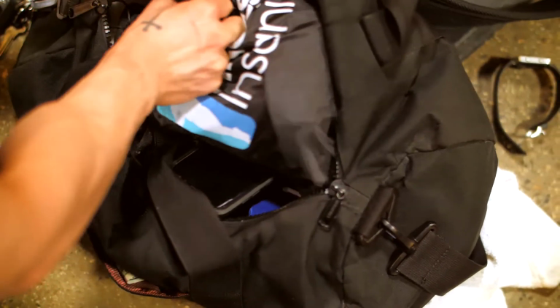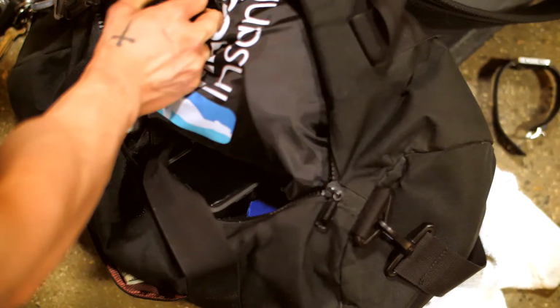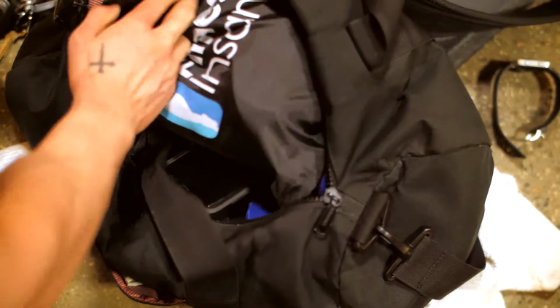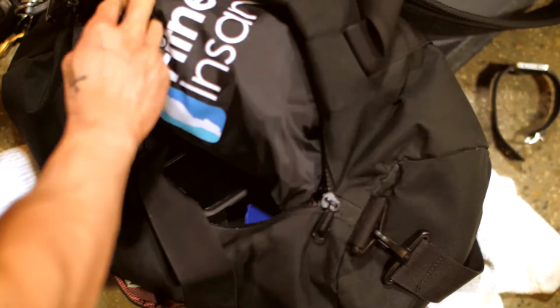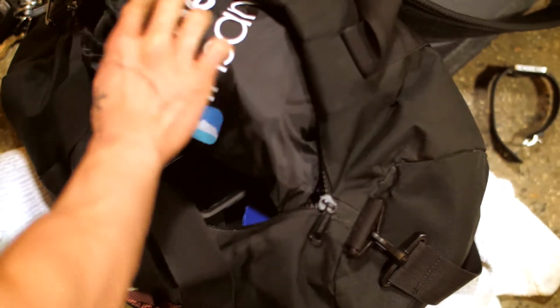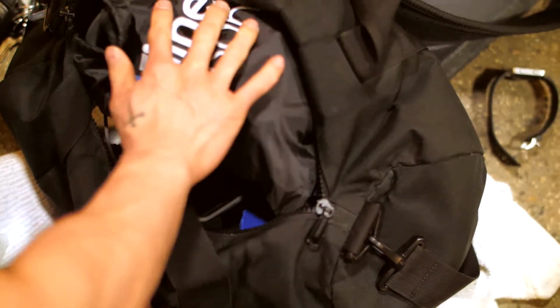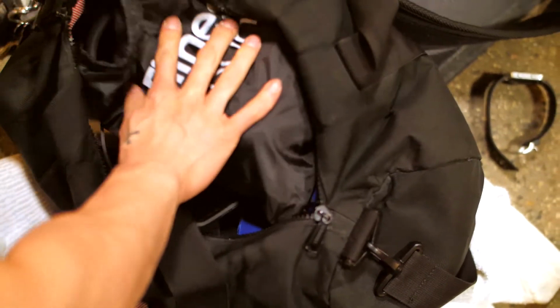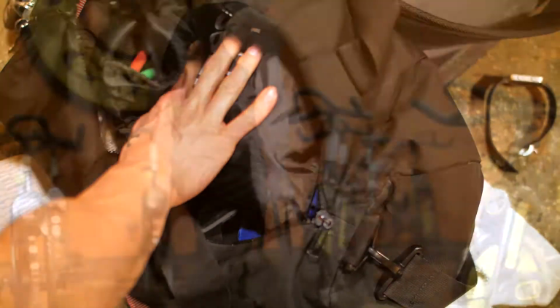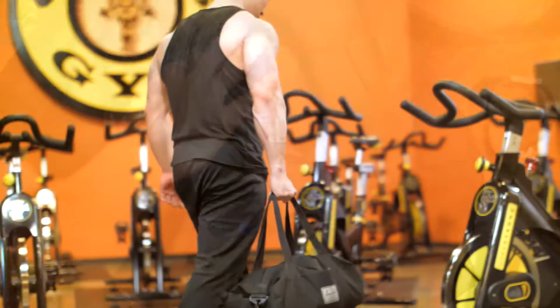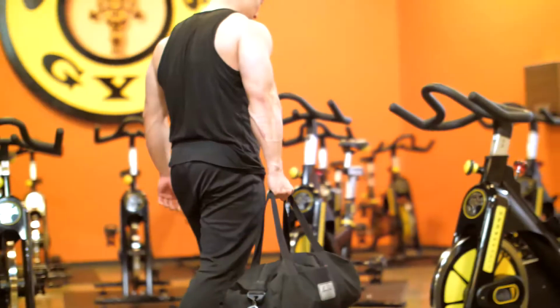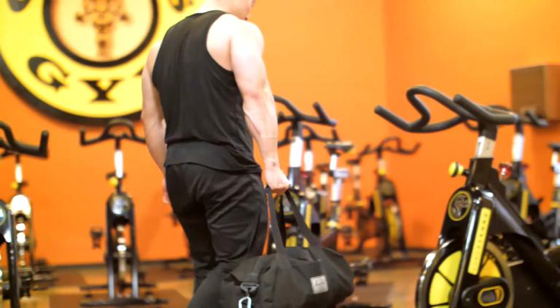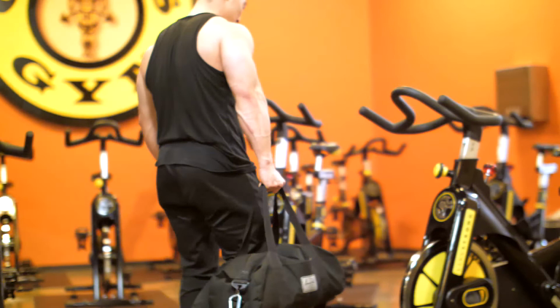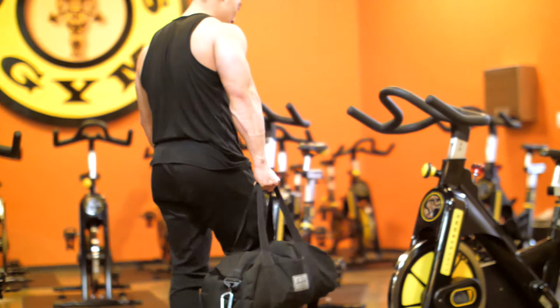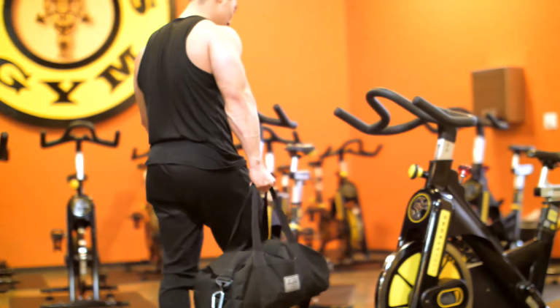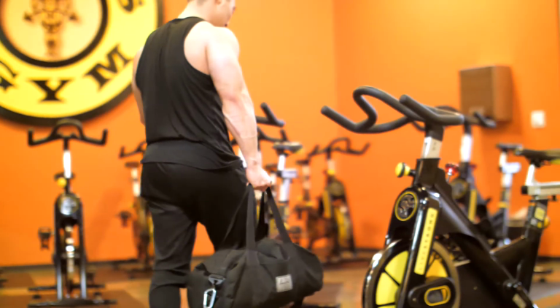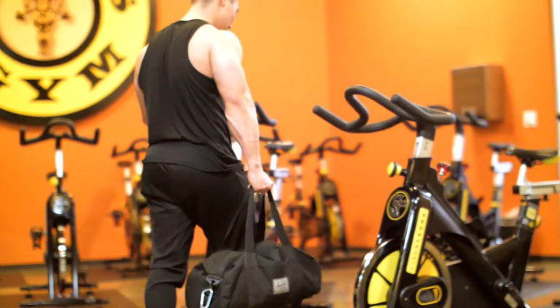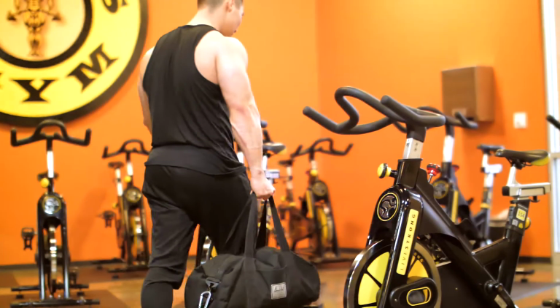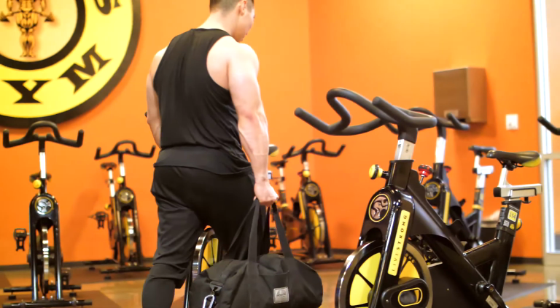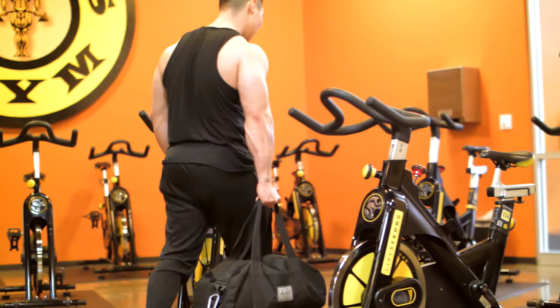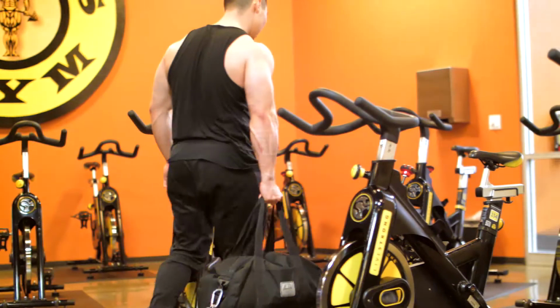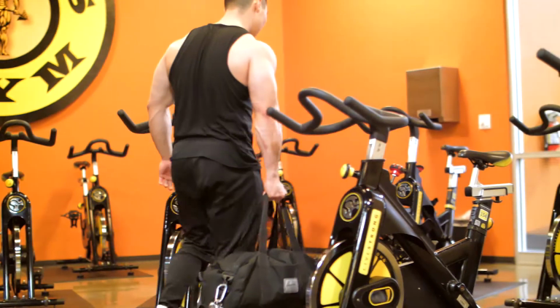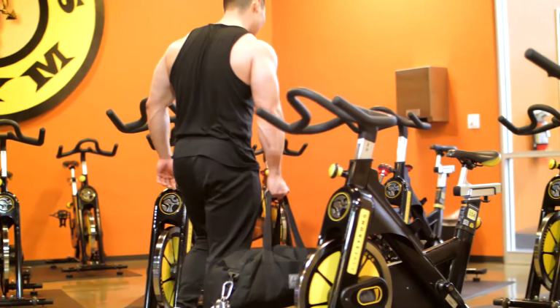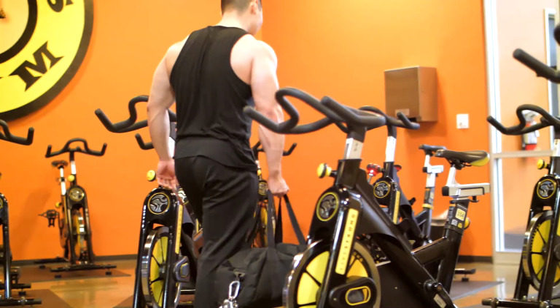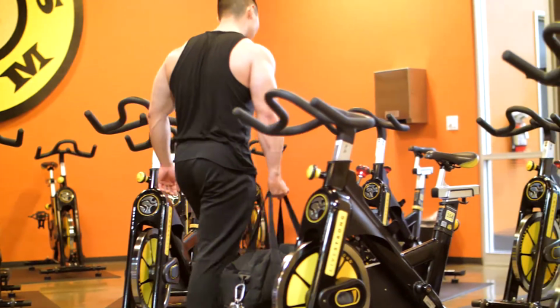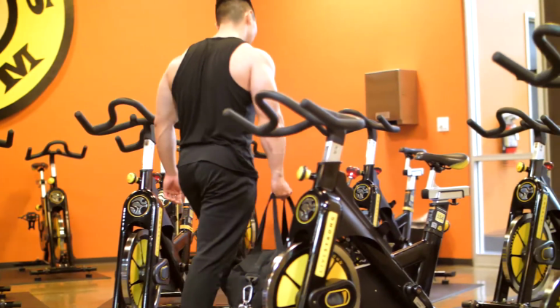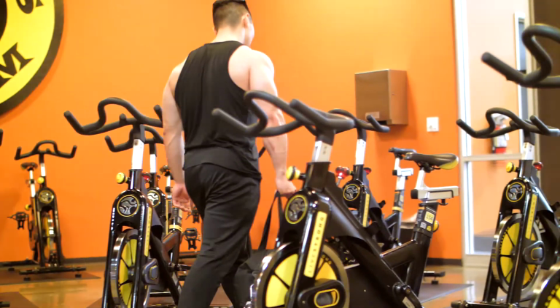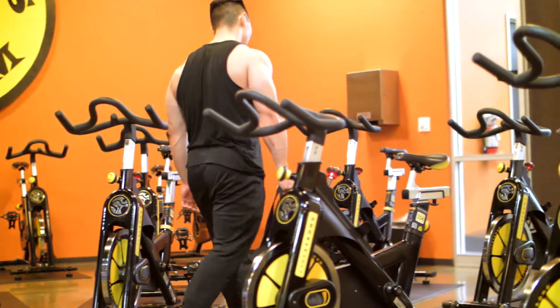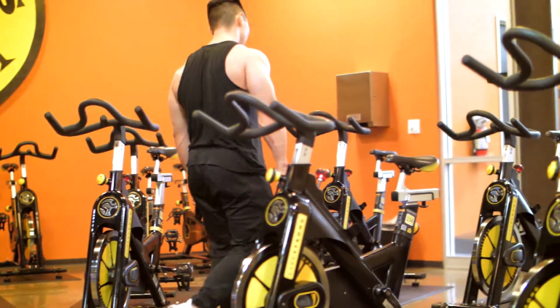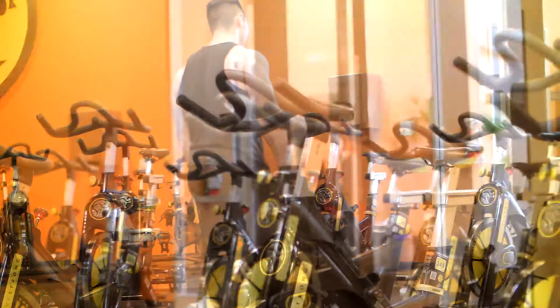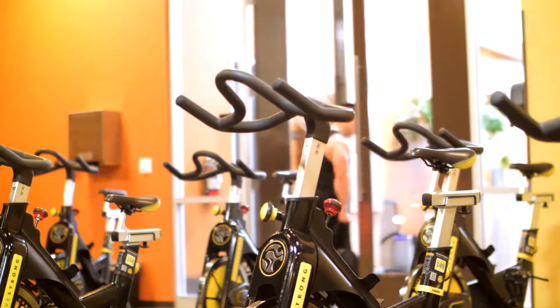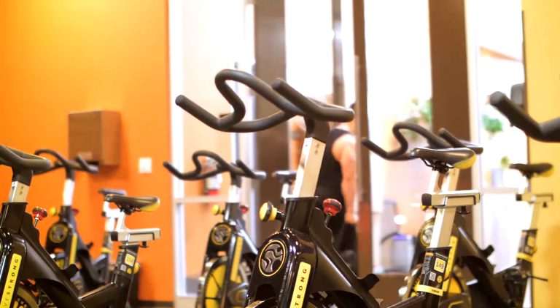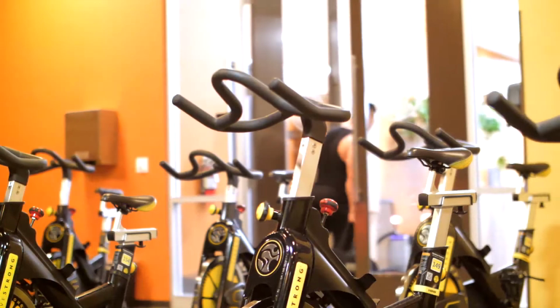If needed, our customer agents are ready to help. Order your own set of Fitness Insanity's resistance bands by clicking on the links below.